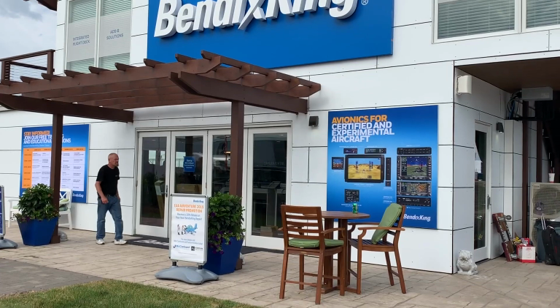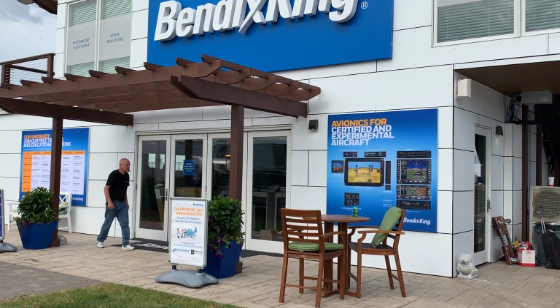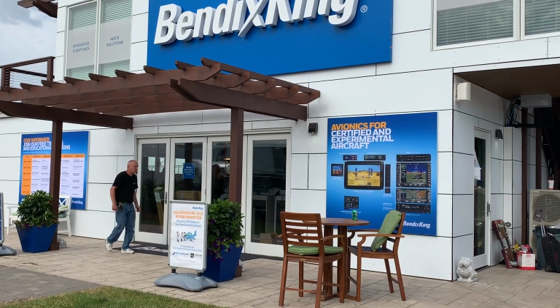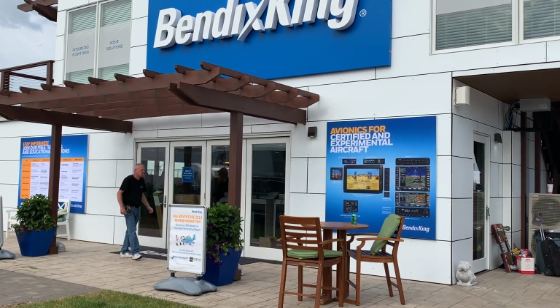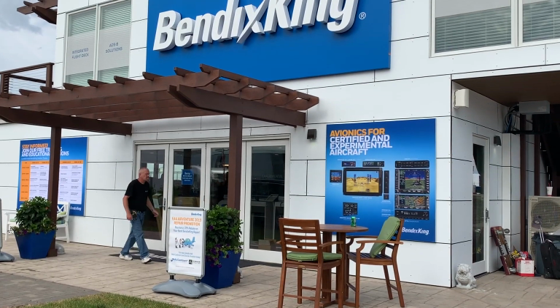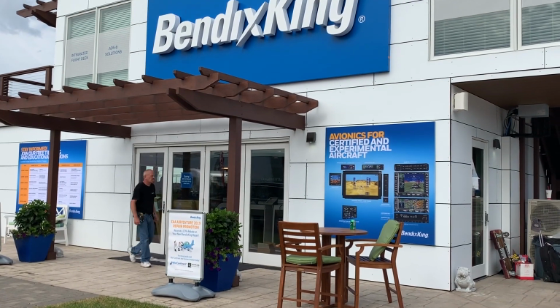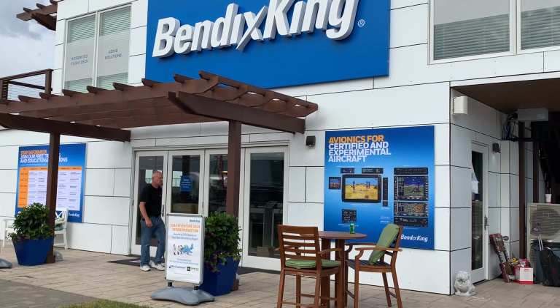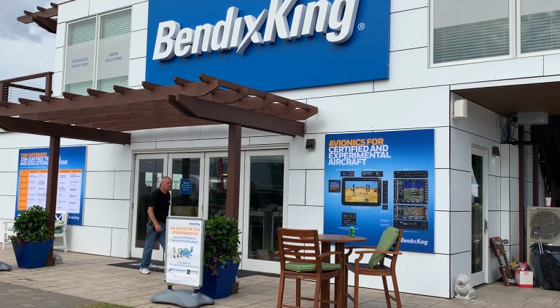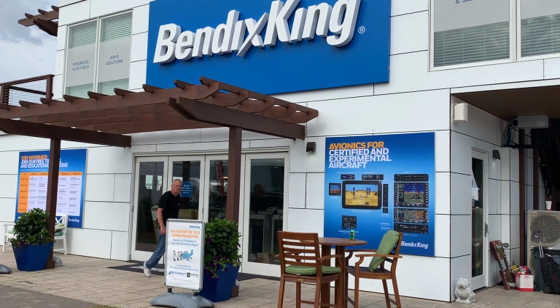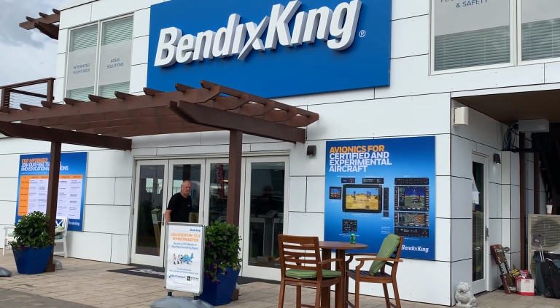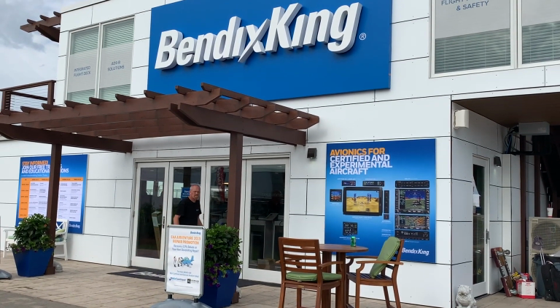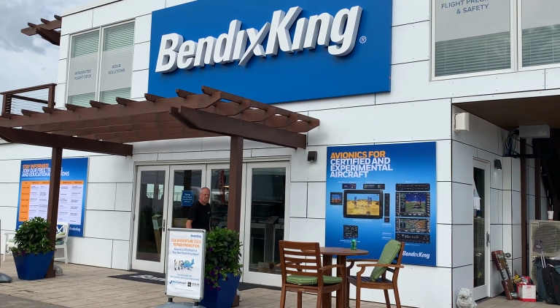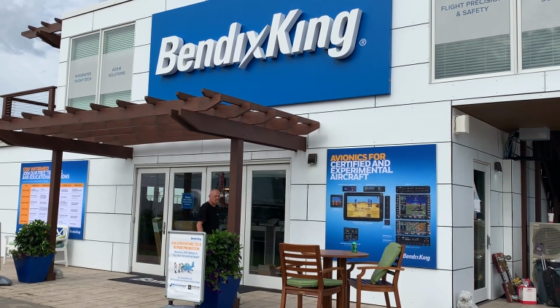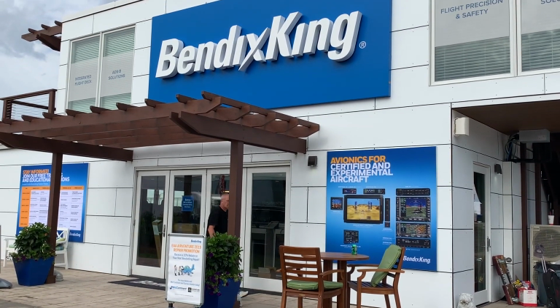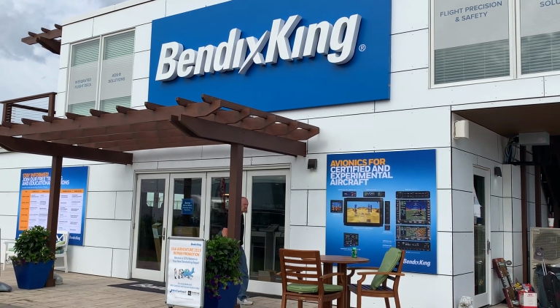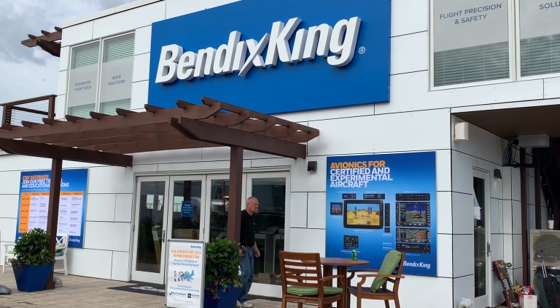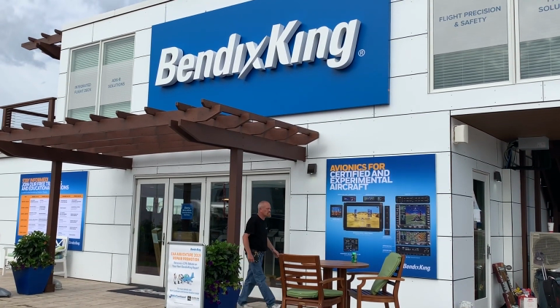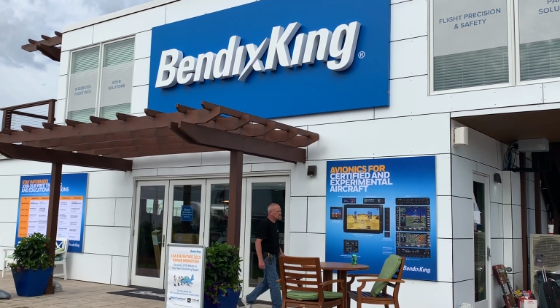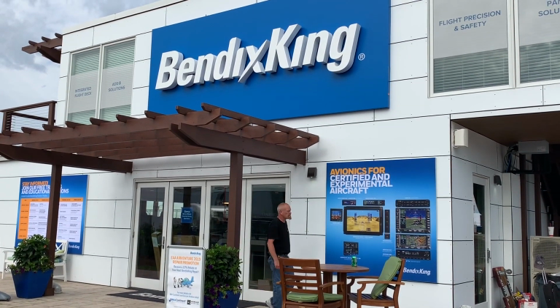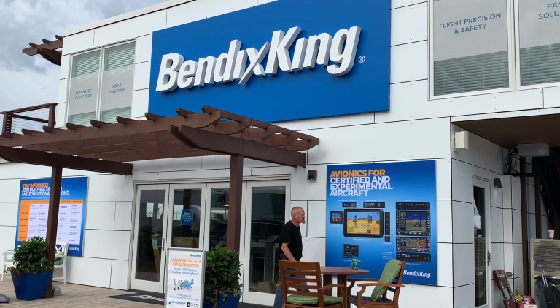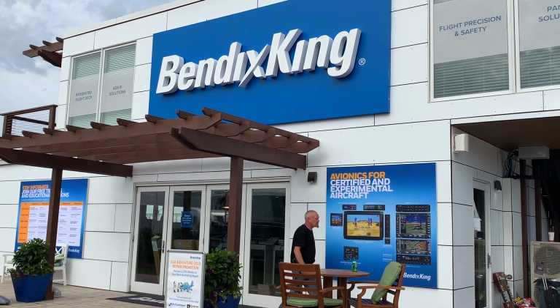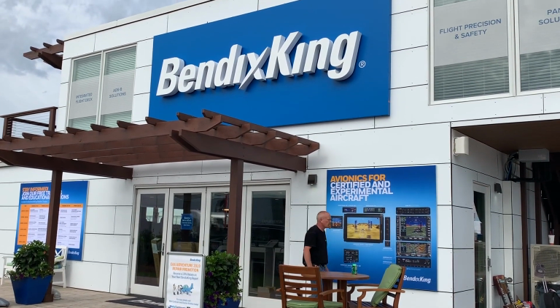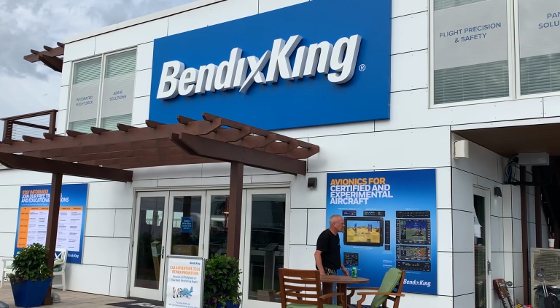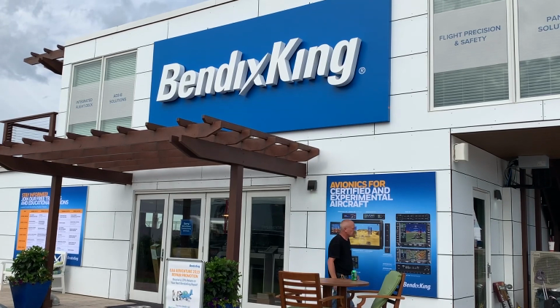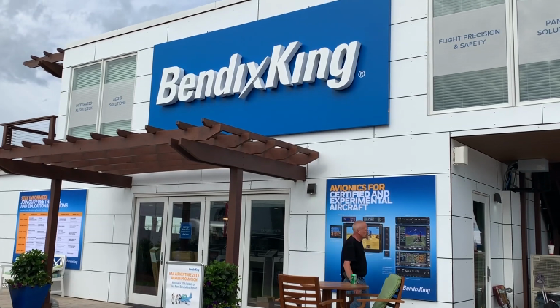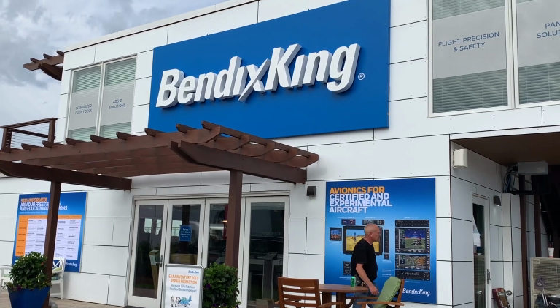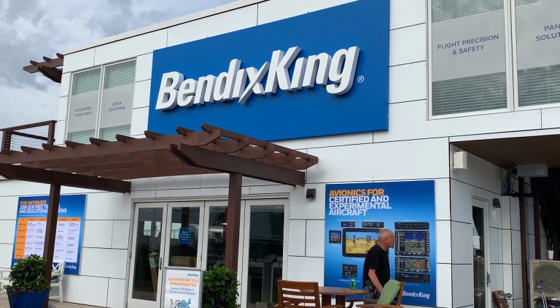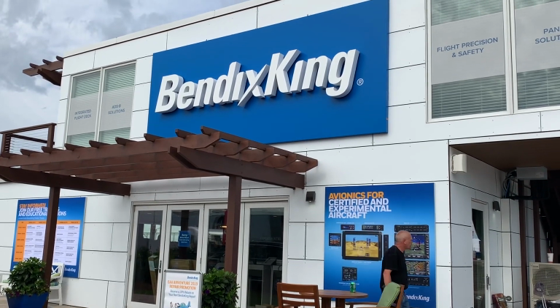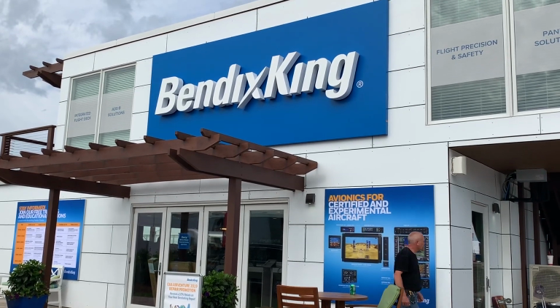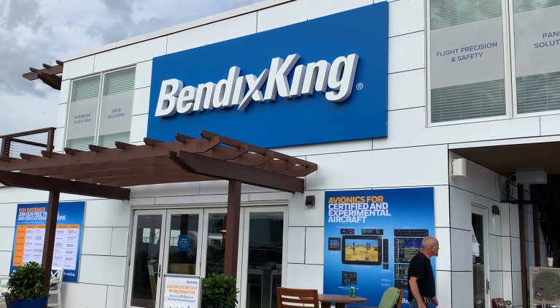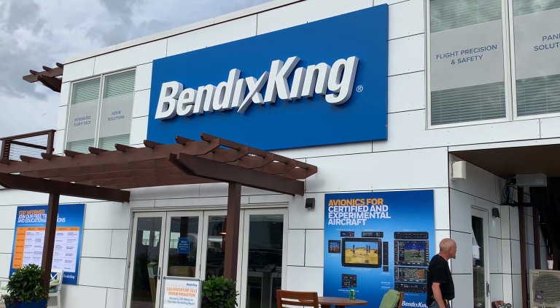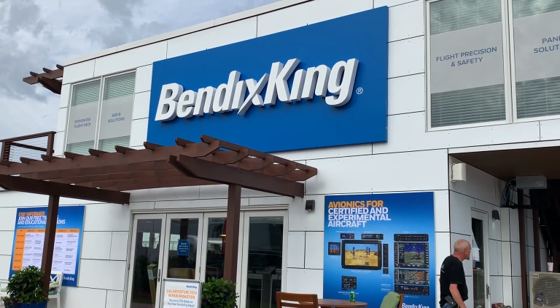Reporting from AirVenture 2019 in Oshkosh, Wisconsin, I'm Larry Anglisano. Thanks for watching.